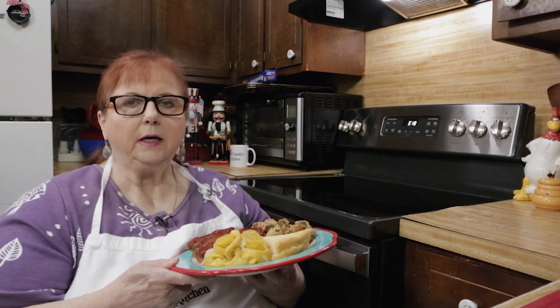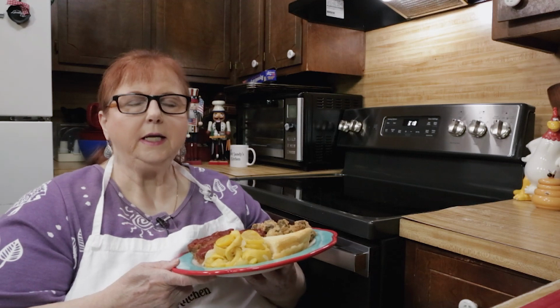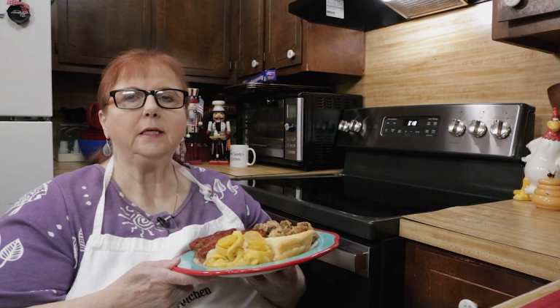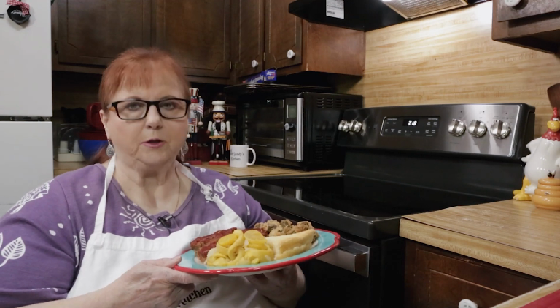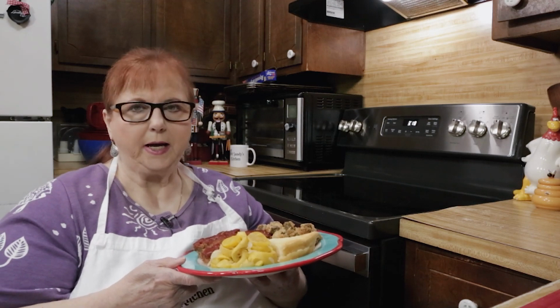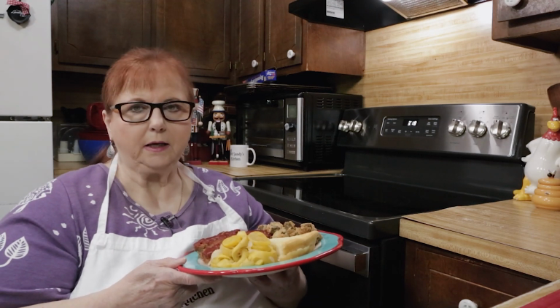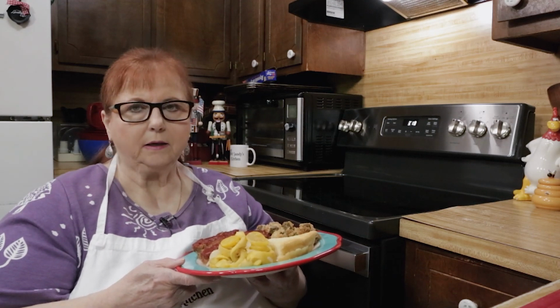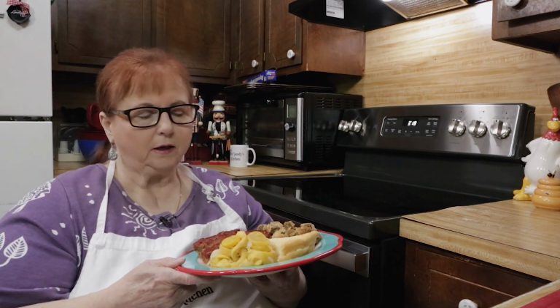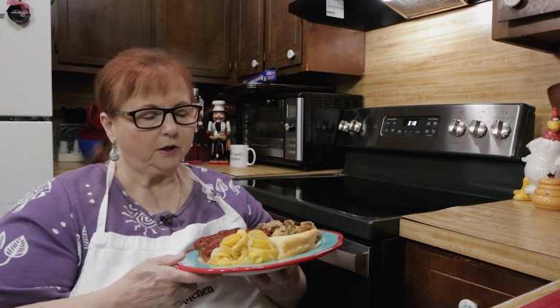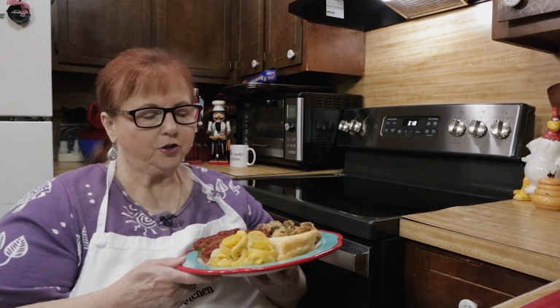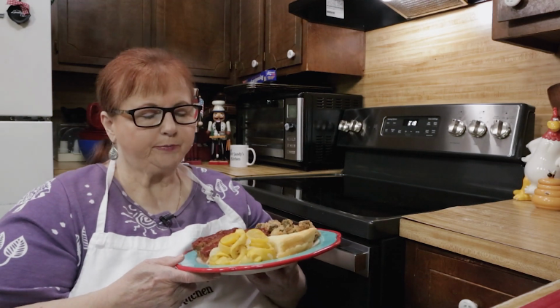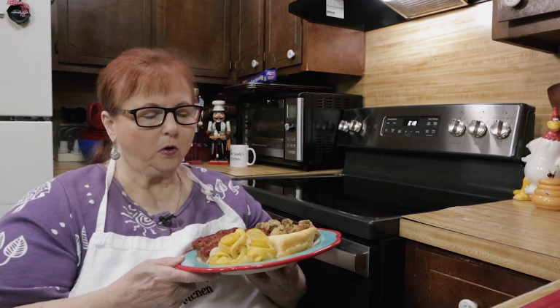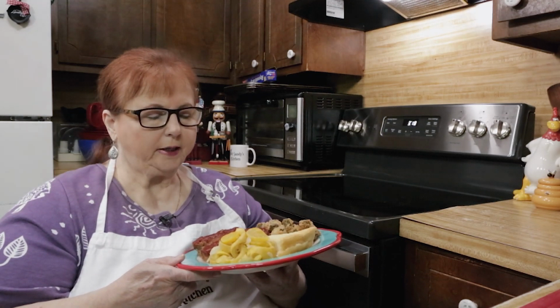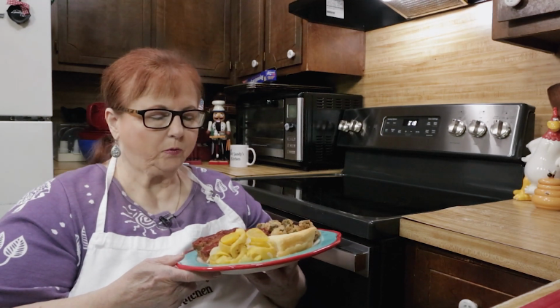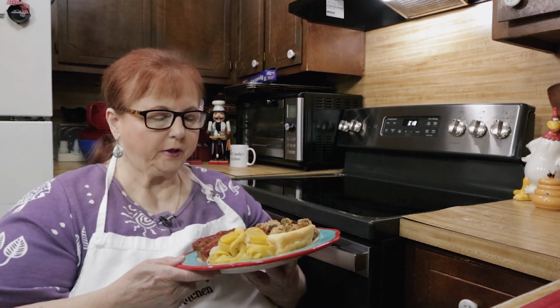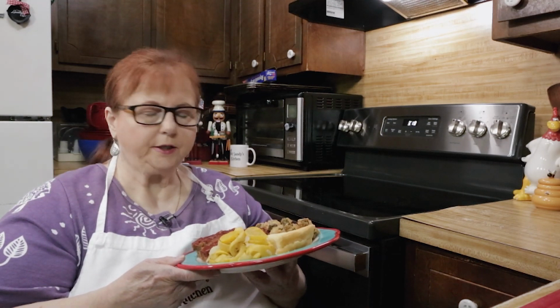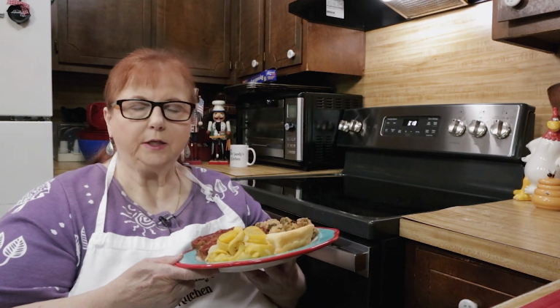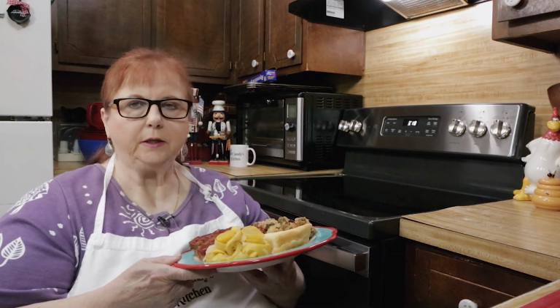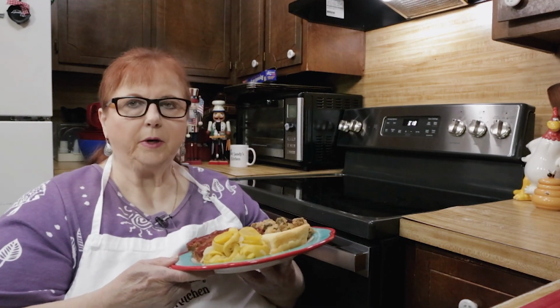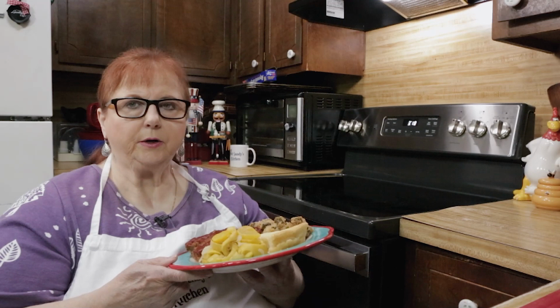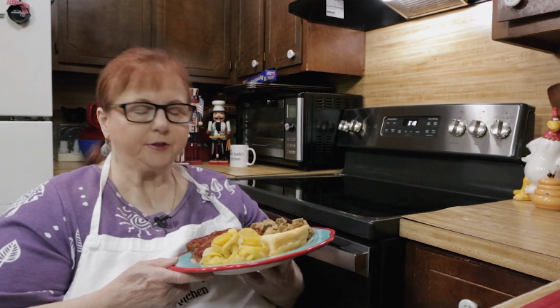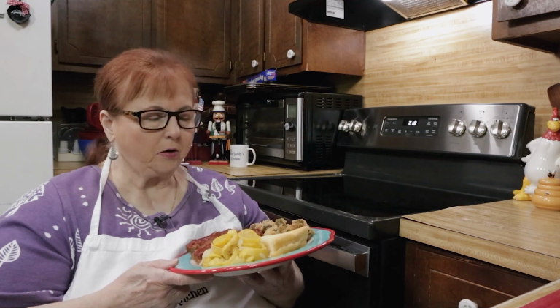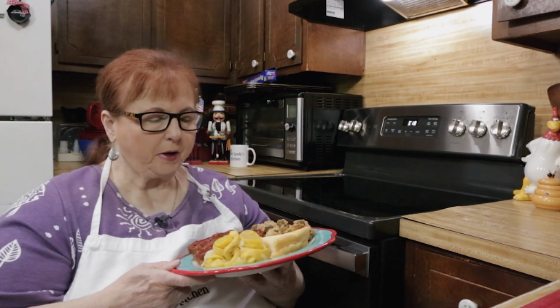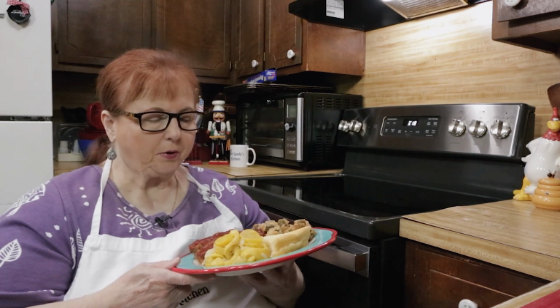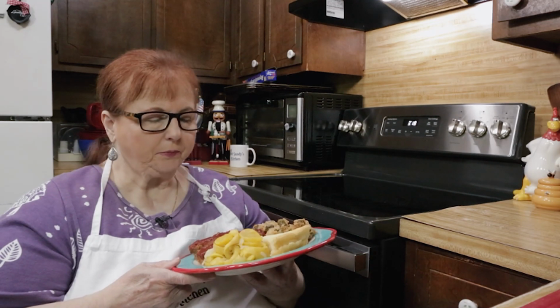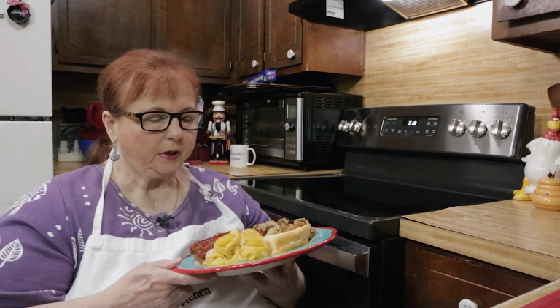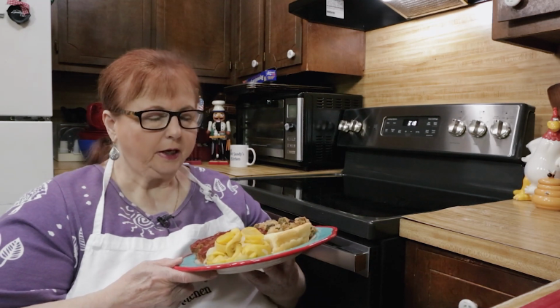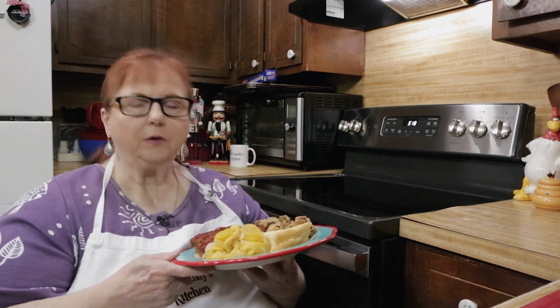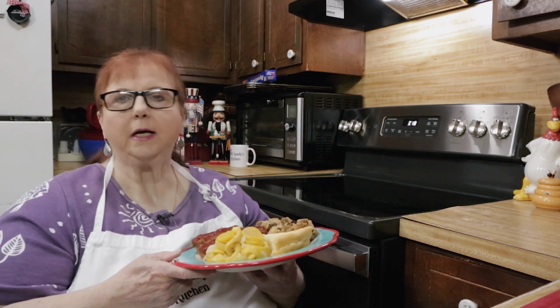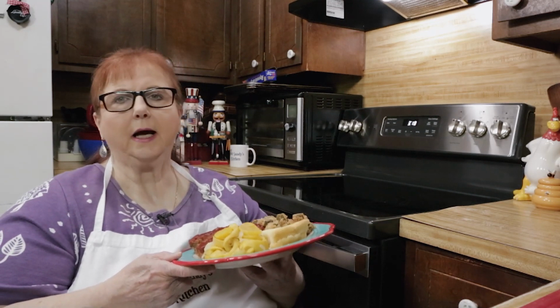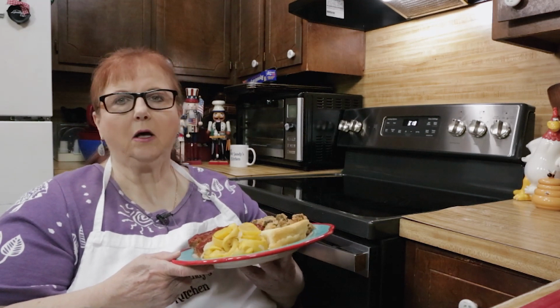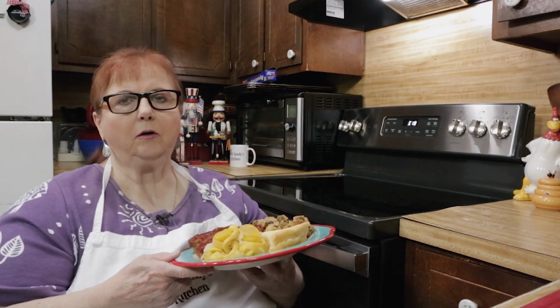Easy to make. You just boil it with the onion and the butter and salt and pepper. It doesn't take that long.